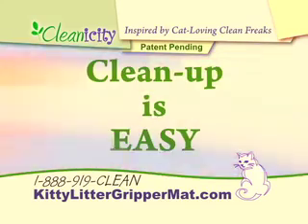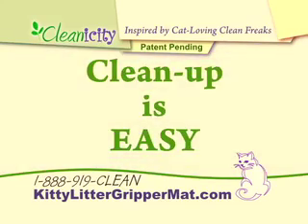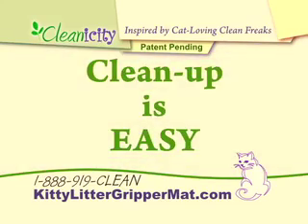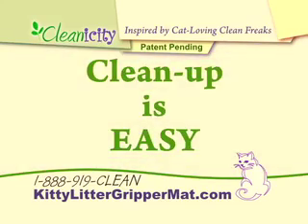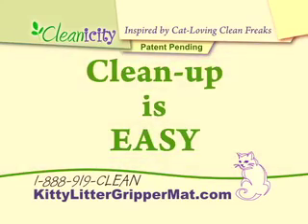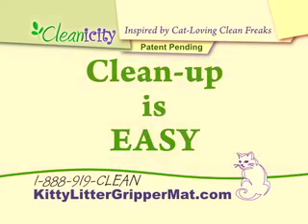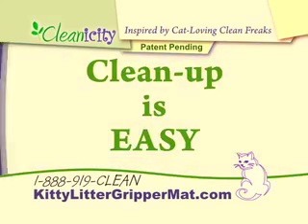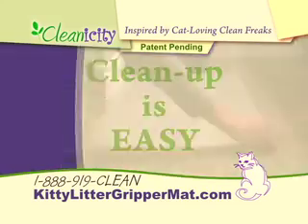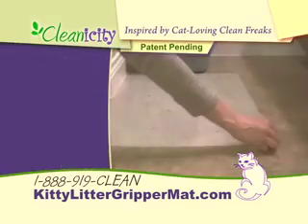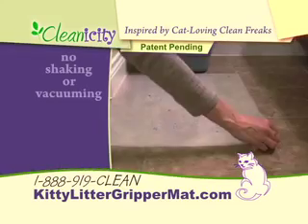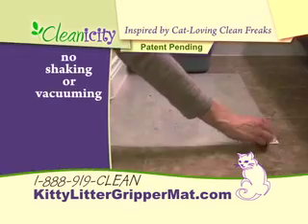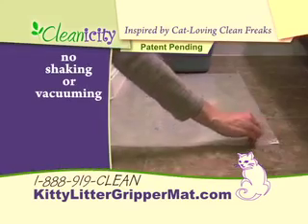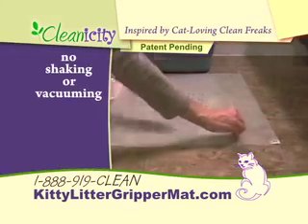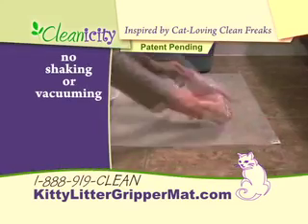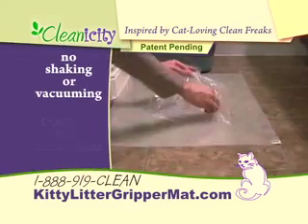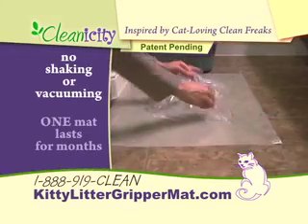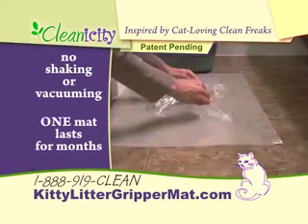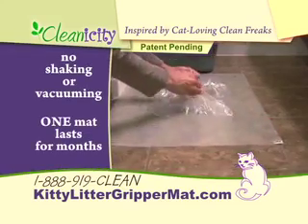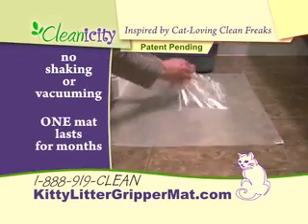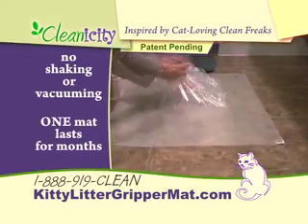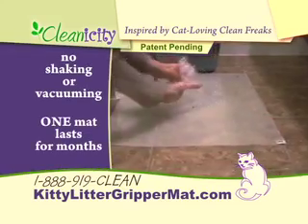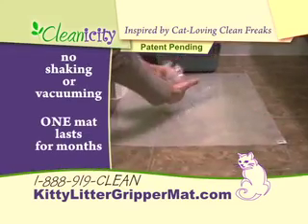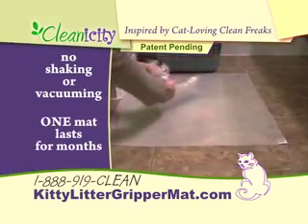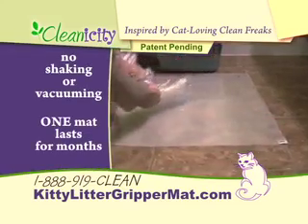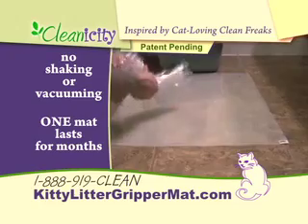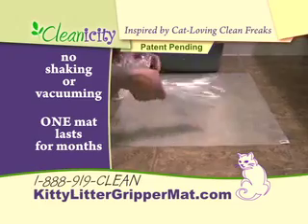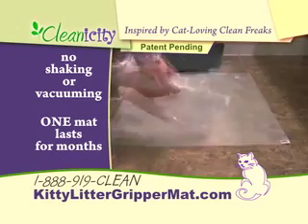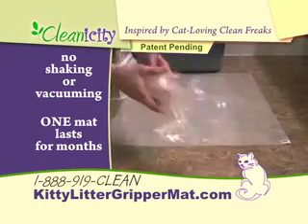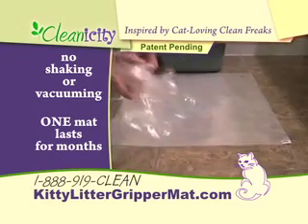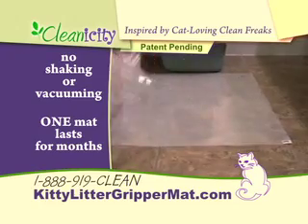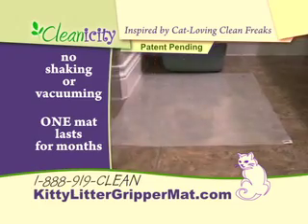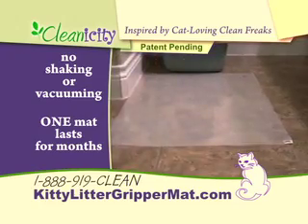Clean up is easy. Simply peel off the top layer to reveal a fresh litter gripping layer.